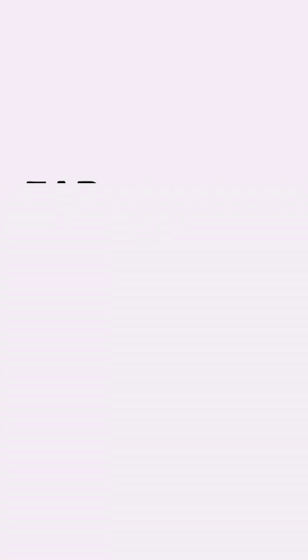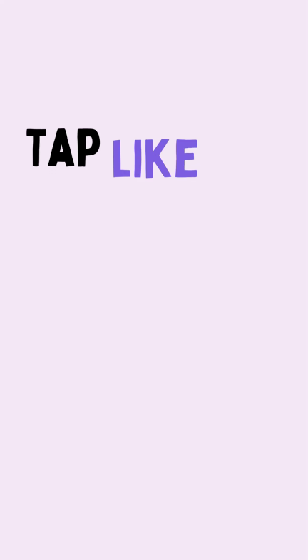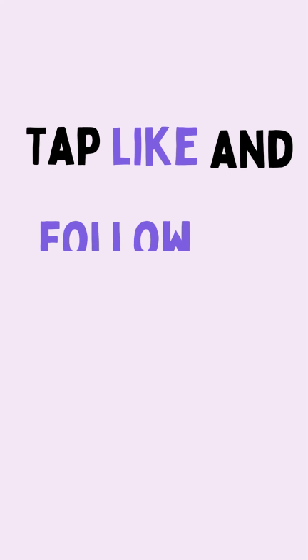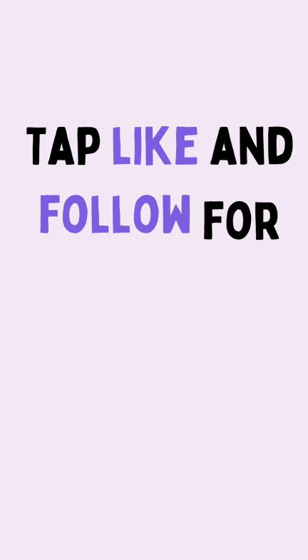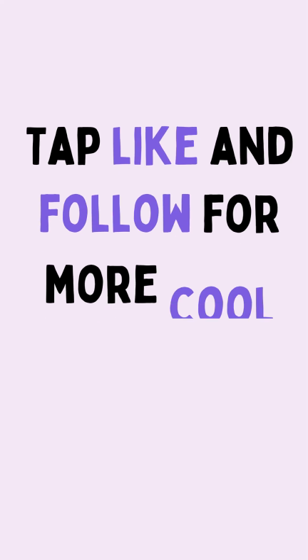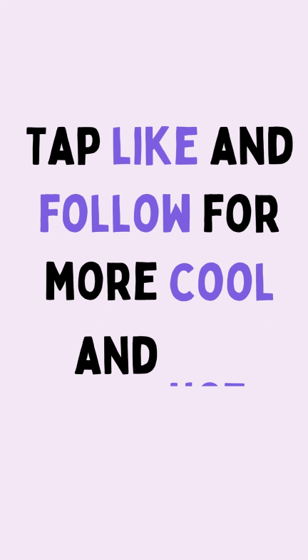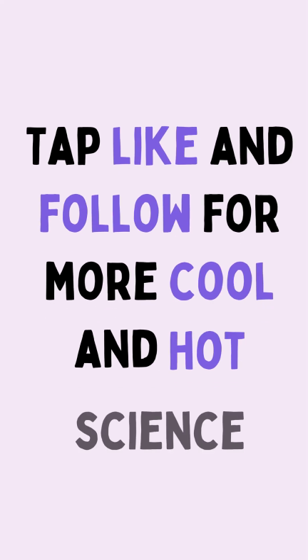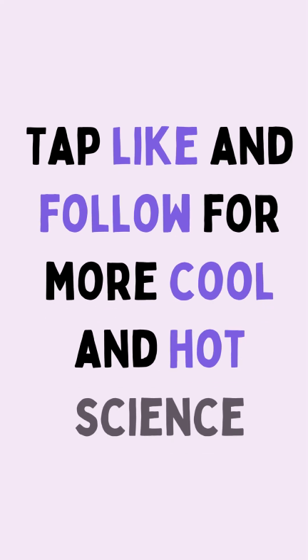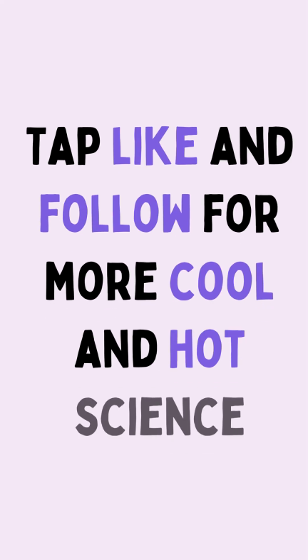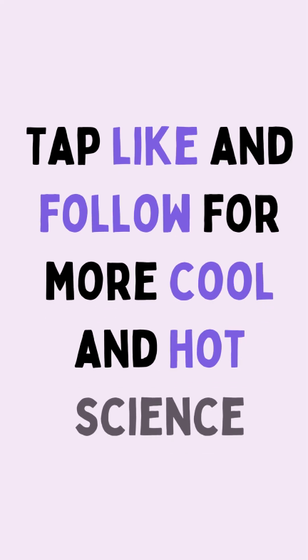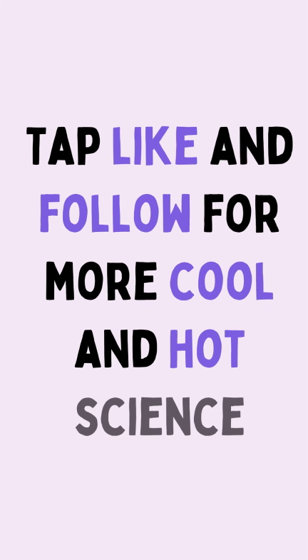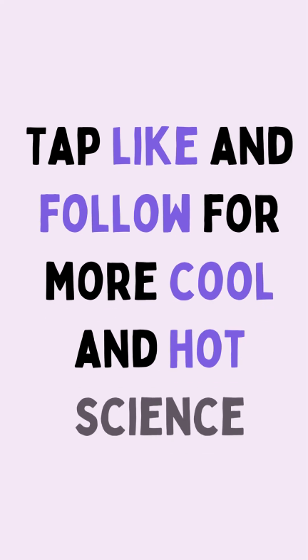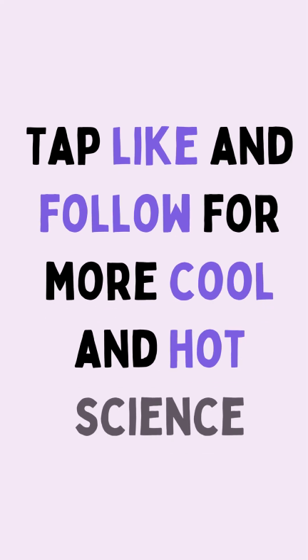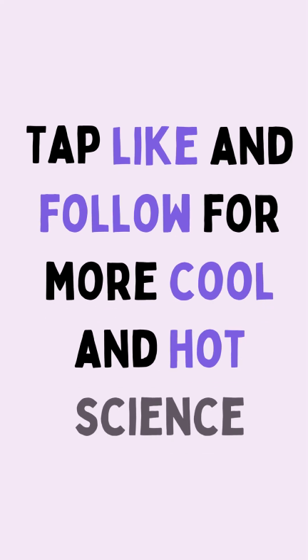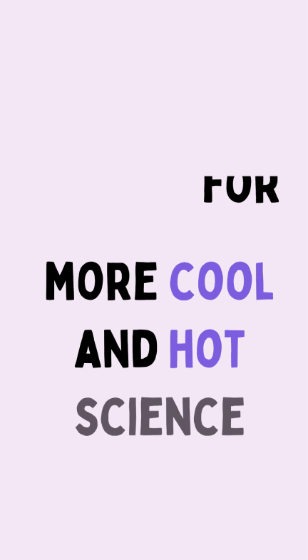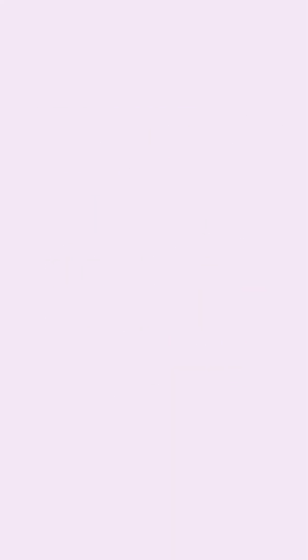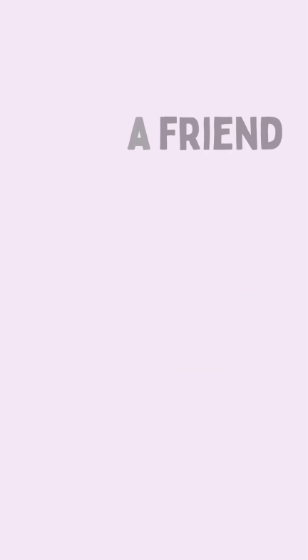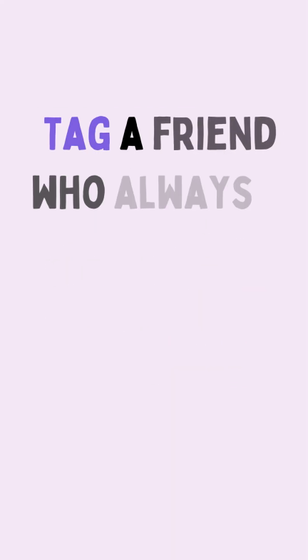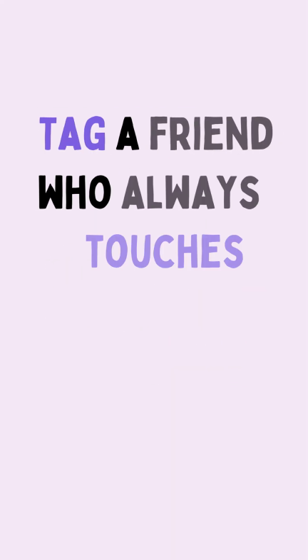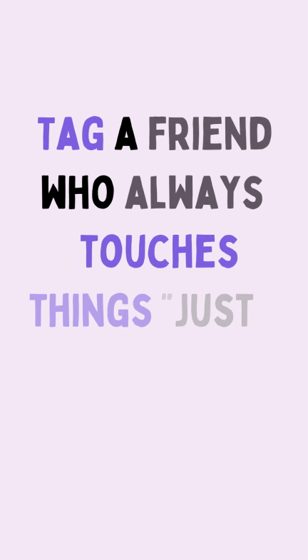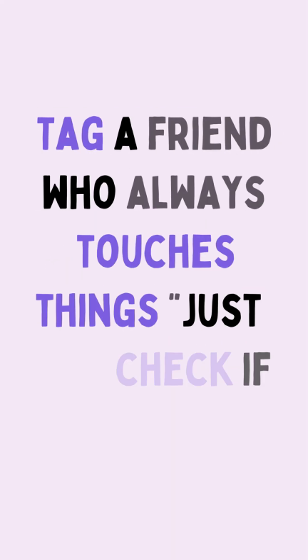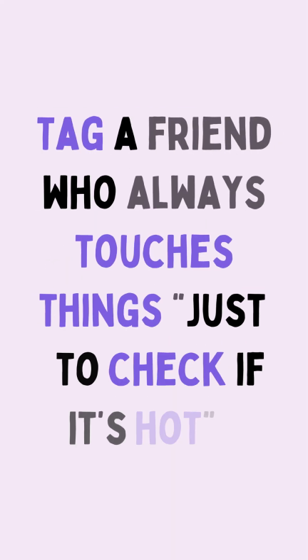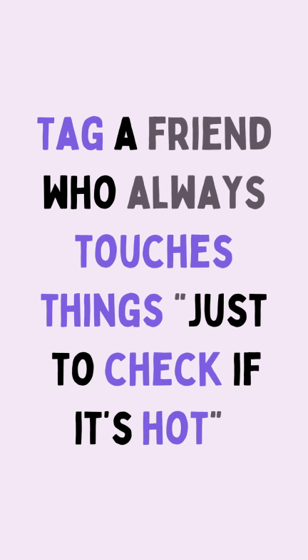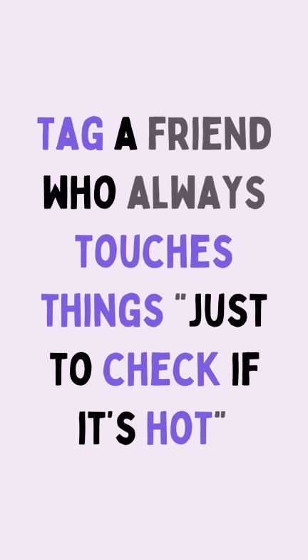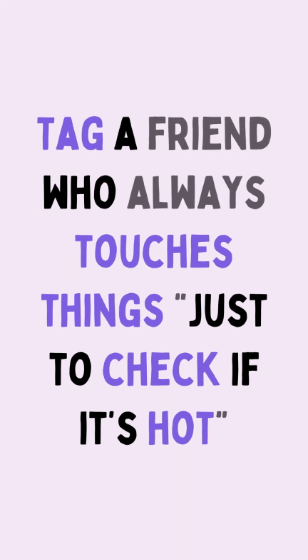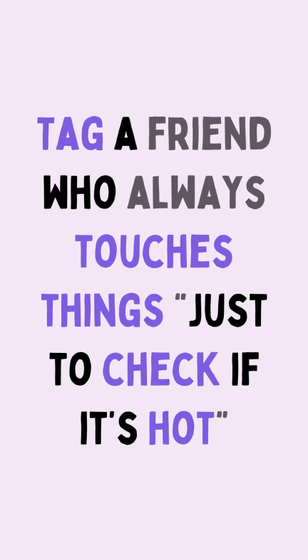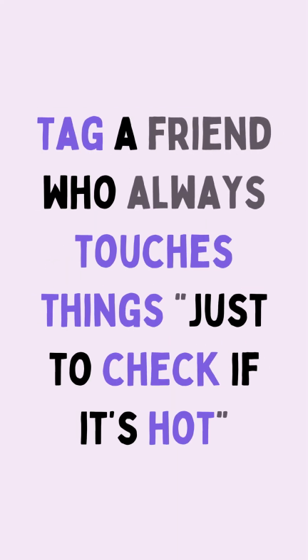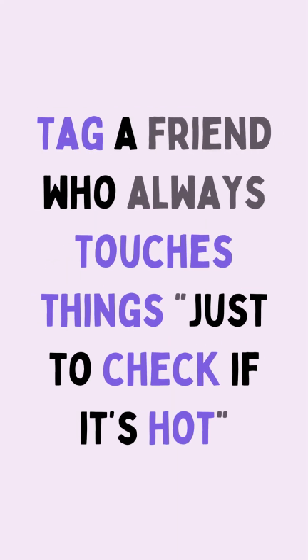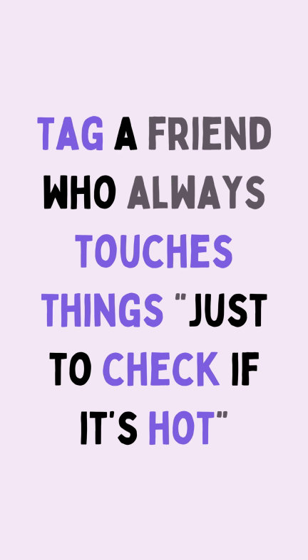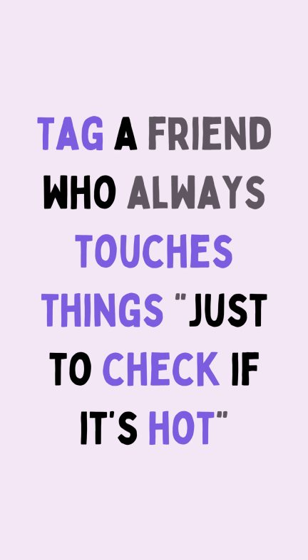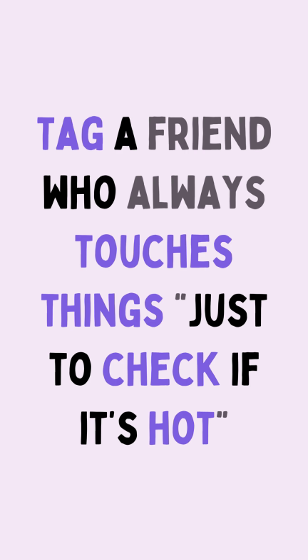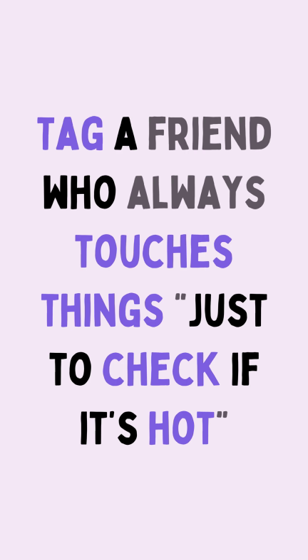Tap like and follow for more cool and hot science. Tag a friend who always touches things just to check if it's hot.